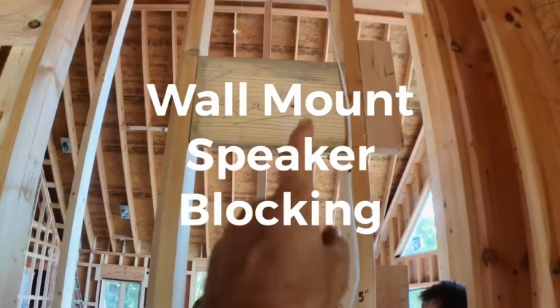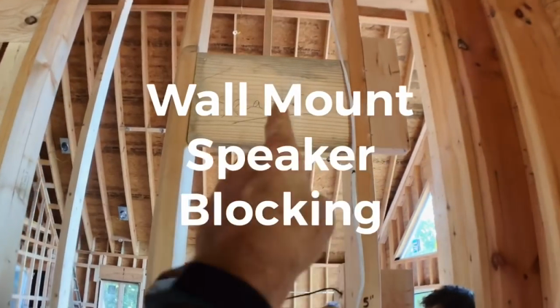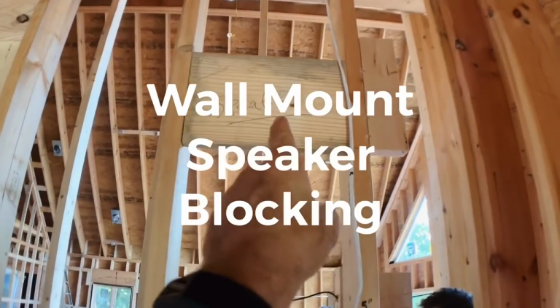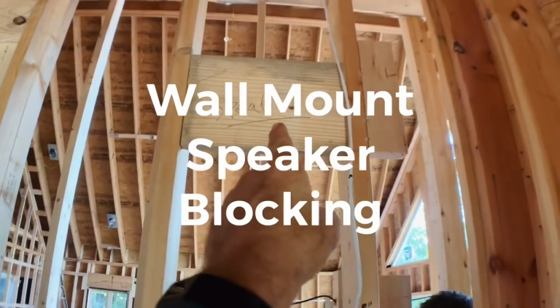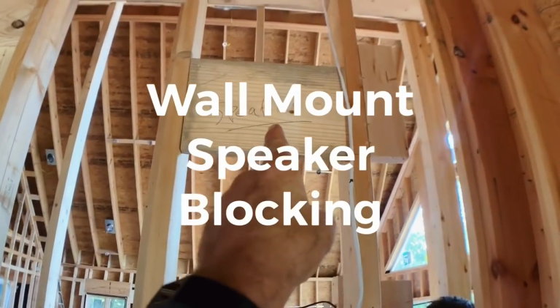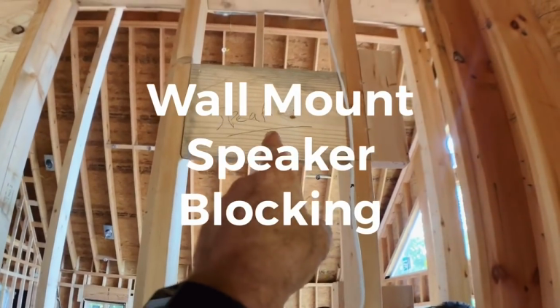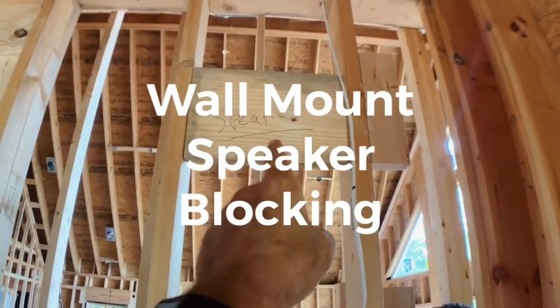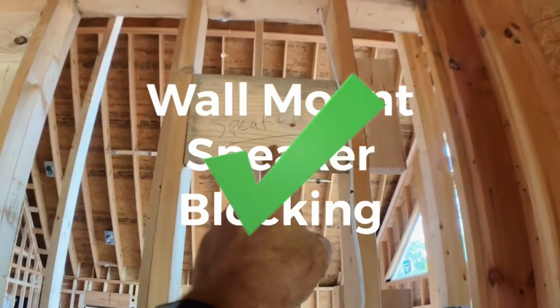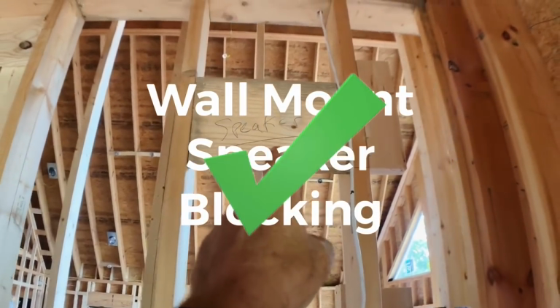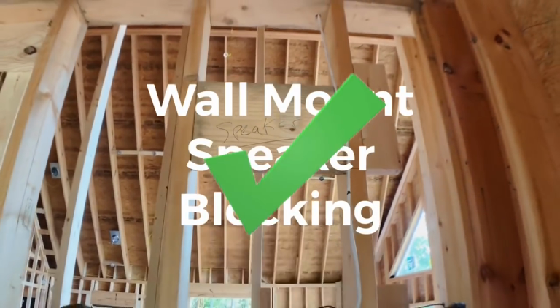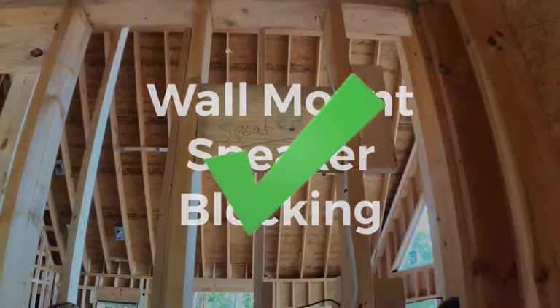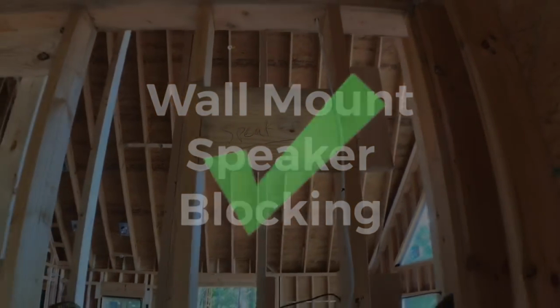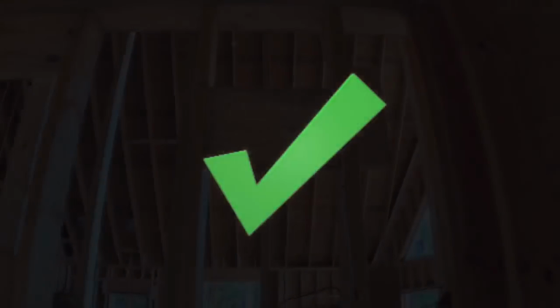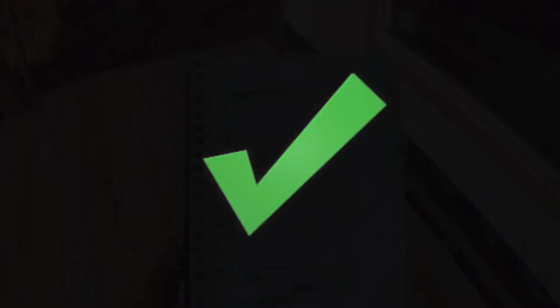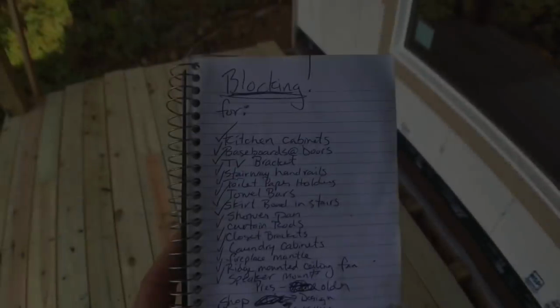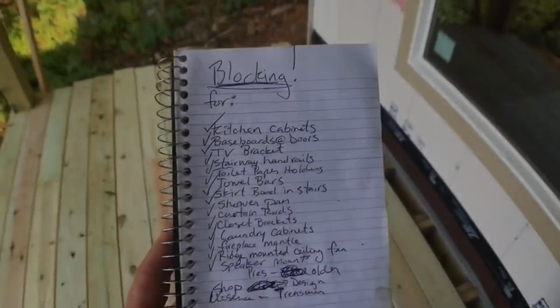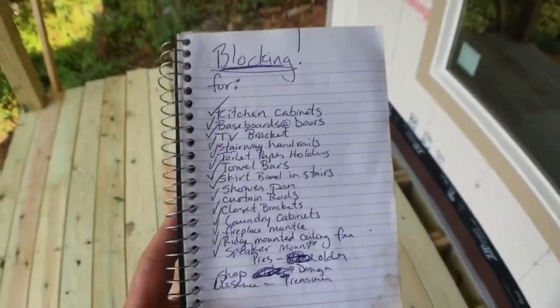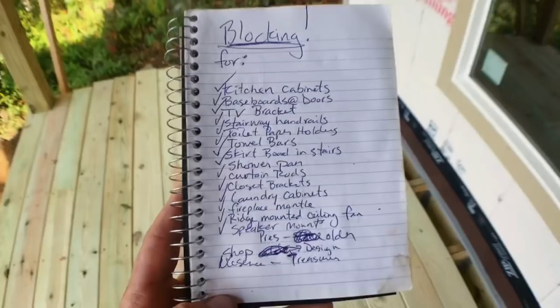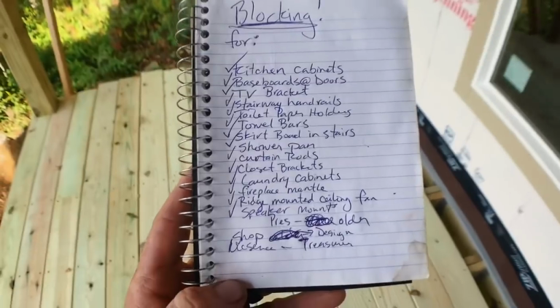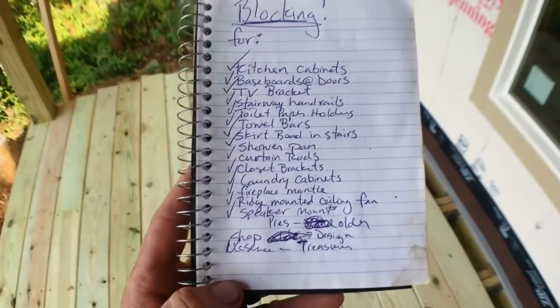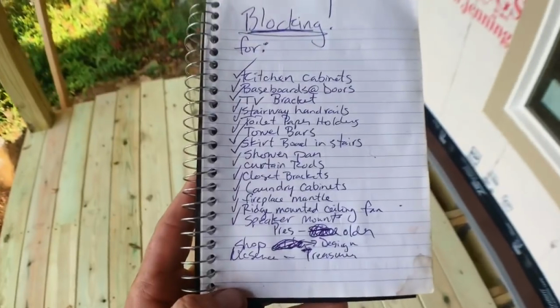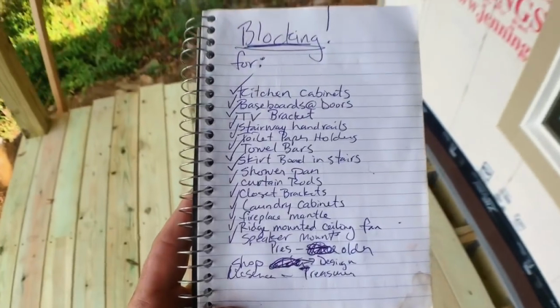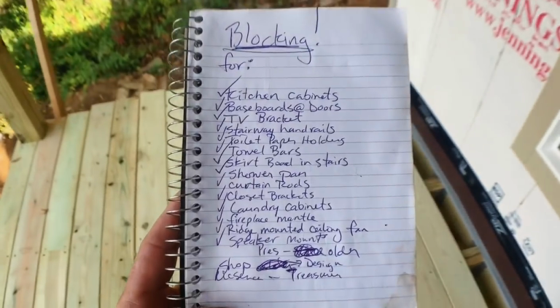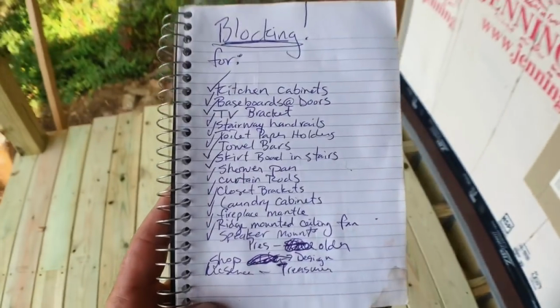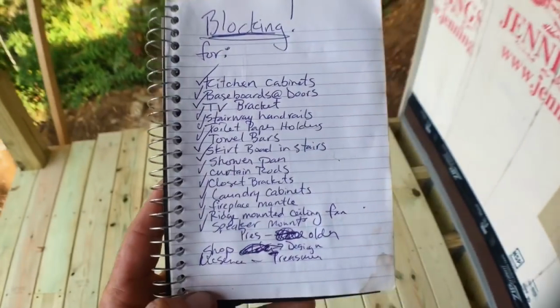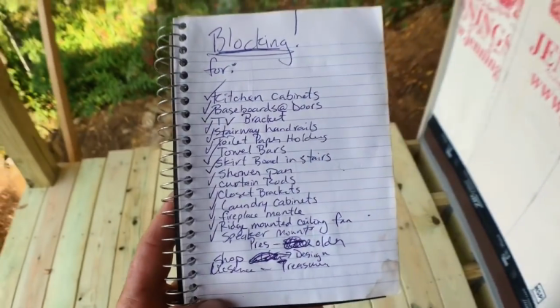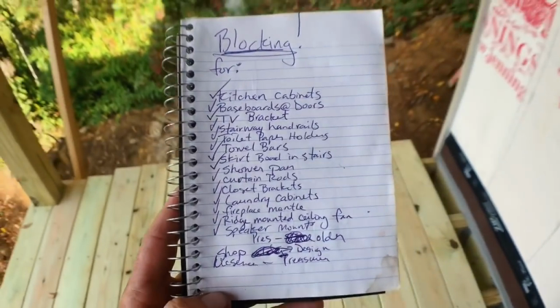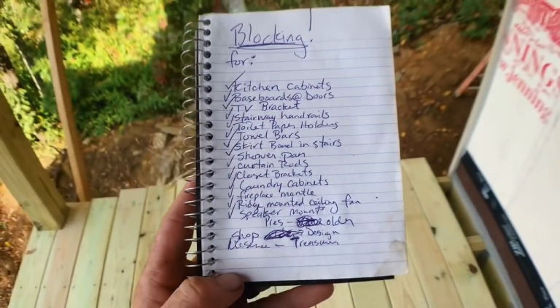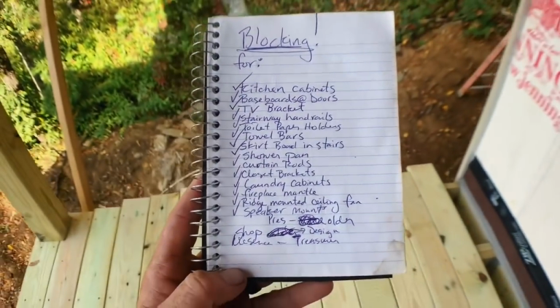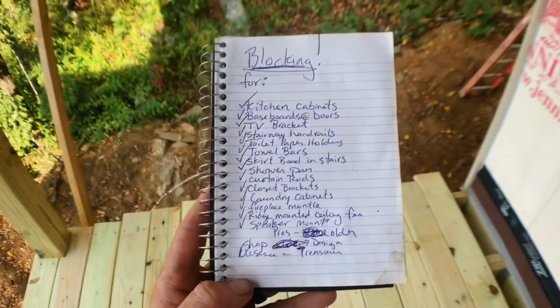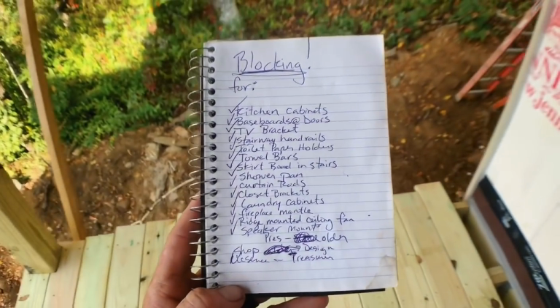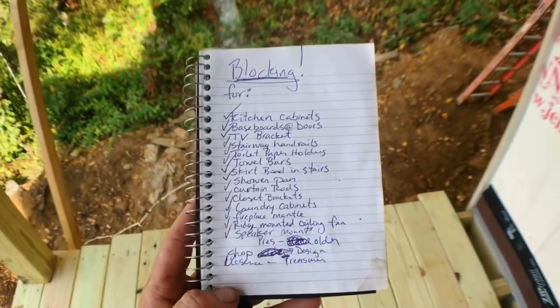Blocking for speaker mounts. That's a wrap on our blocking. Thanks for watching our video today — we'll see you next time.